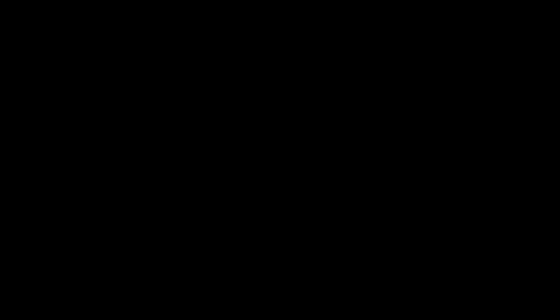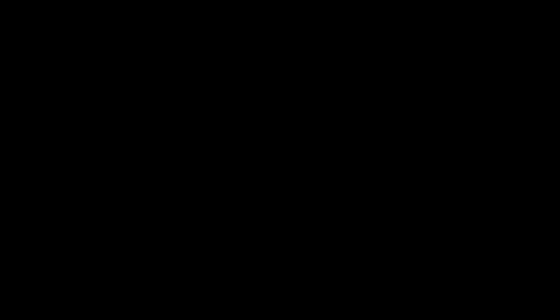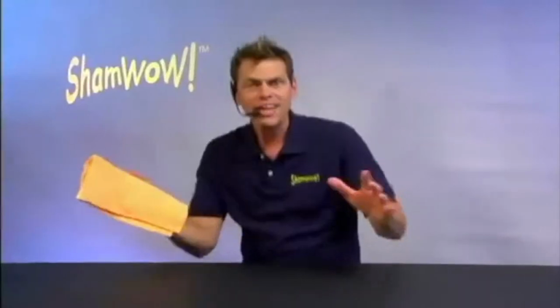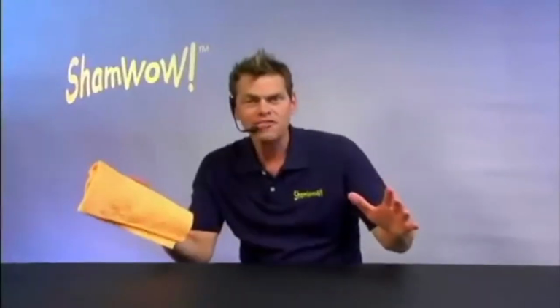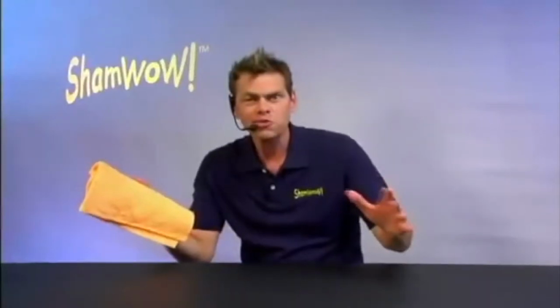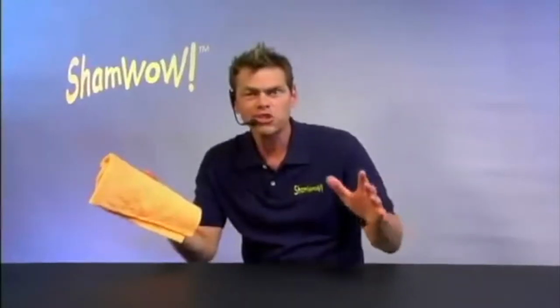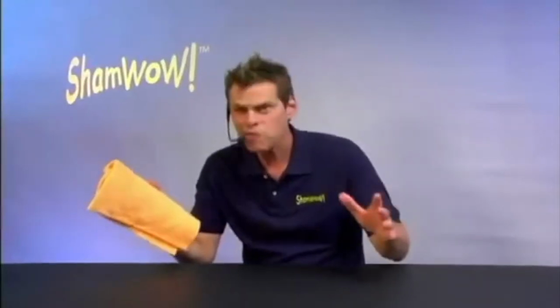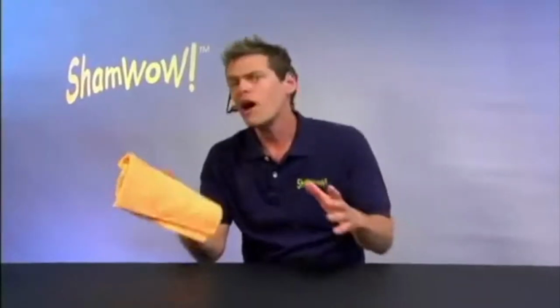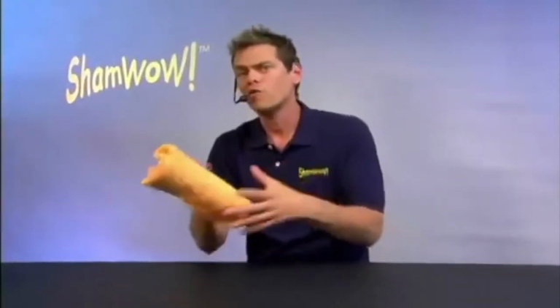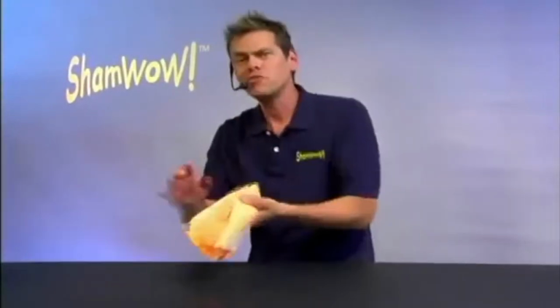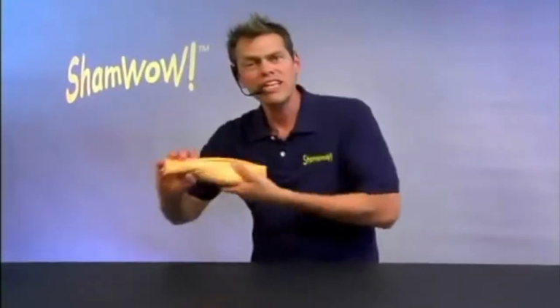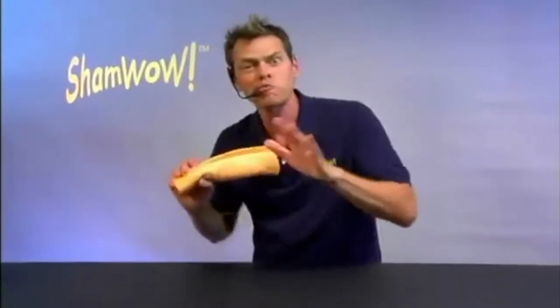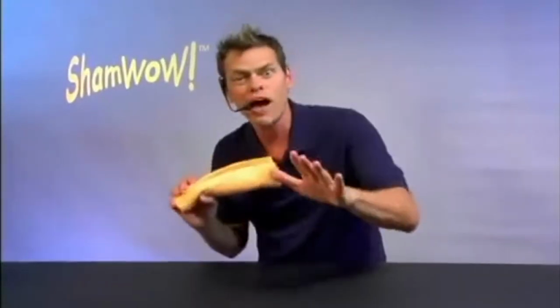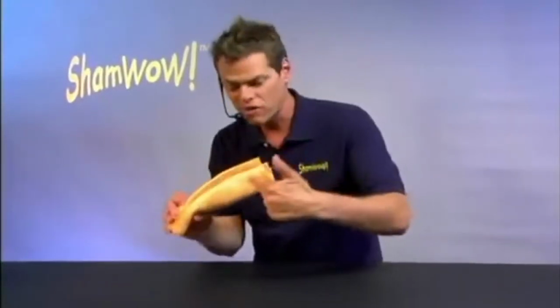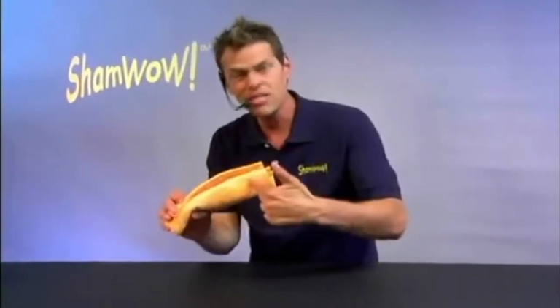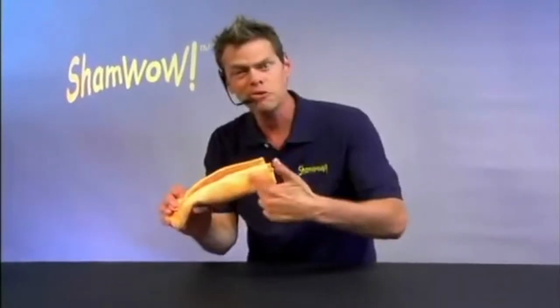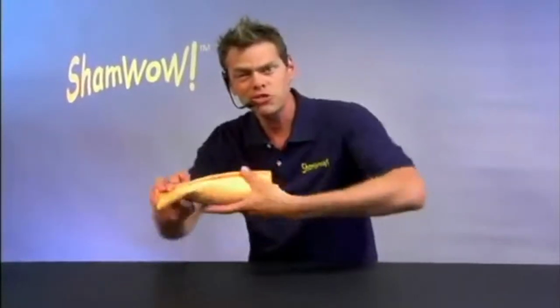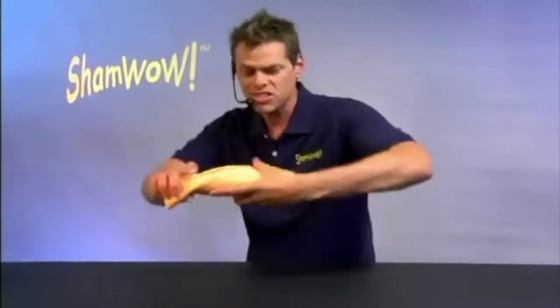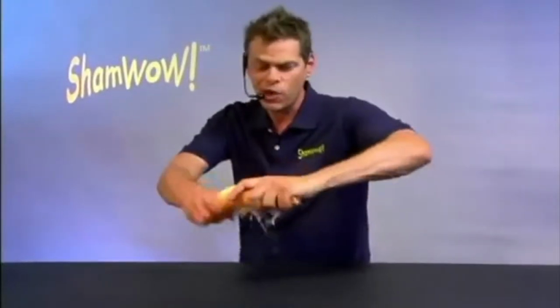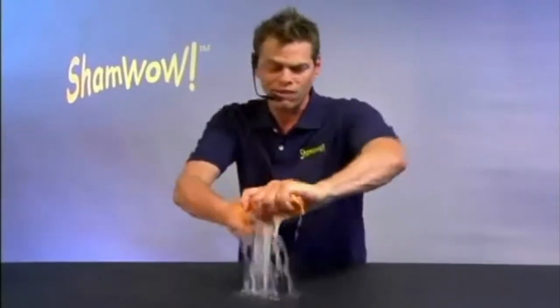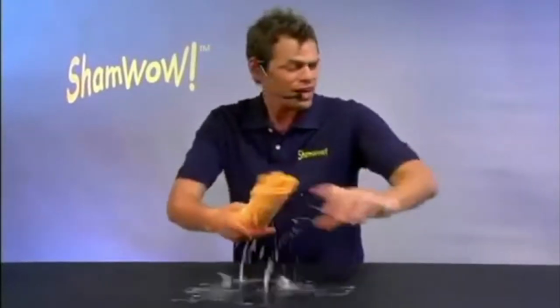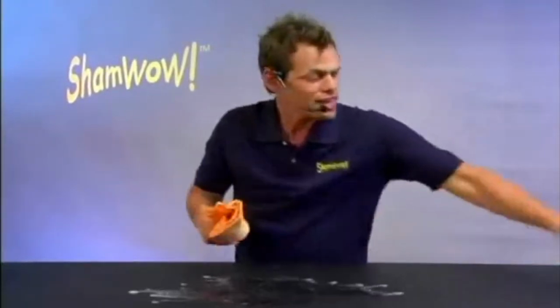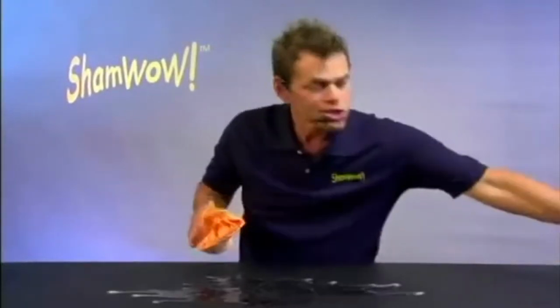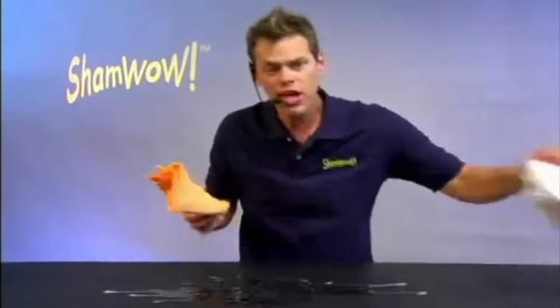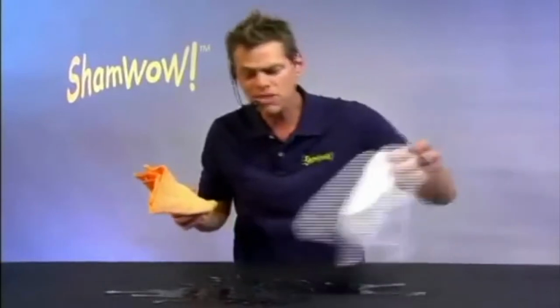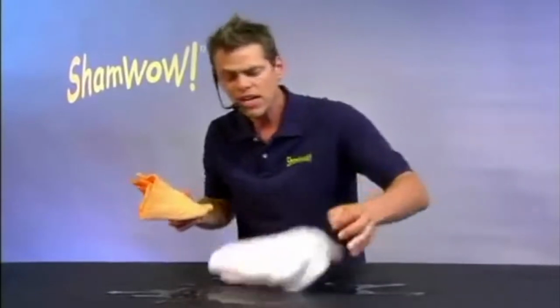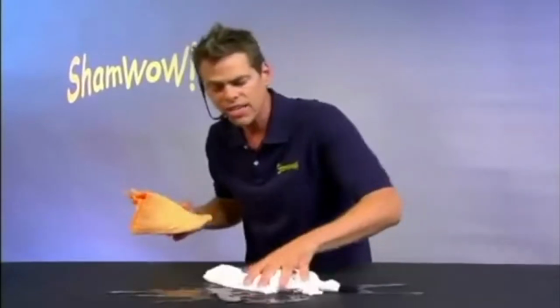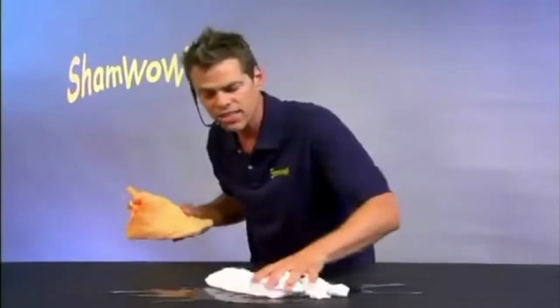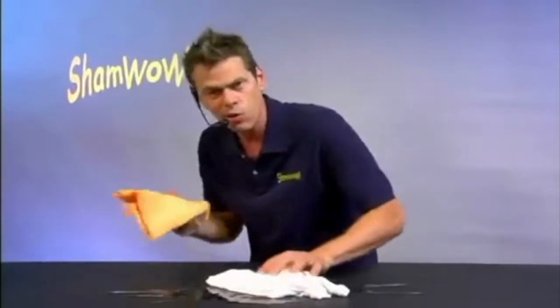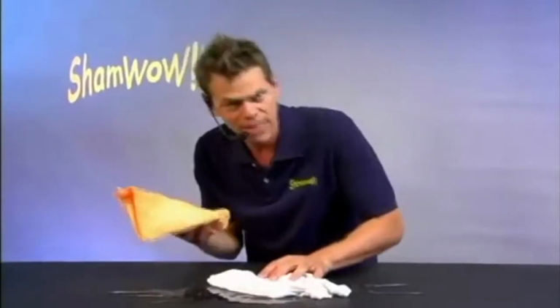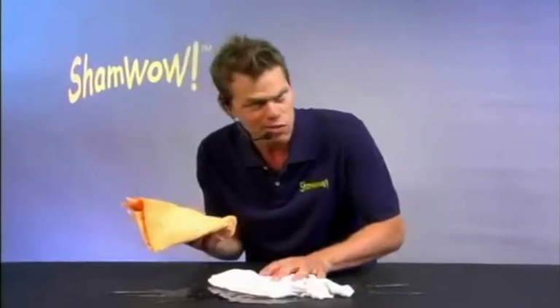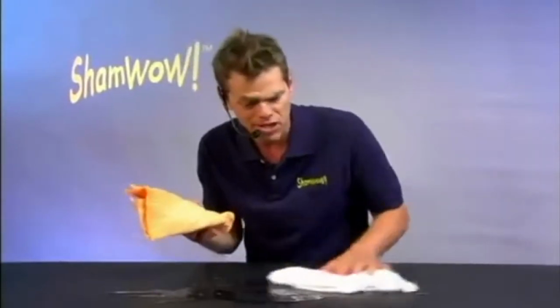Hi, it's Vince with ShamWow. You'll be saying wow every time you use this towel. It's like a chamois, it's like a towel, it's like a sponge.